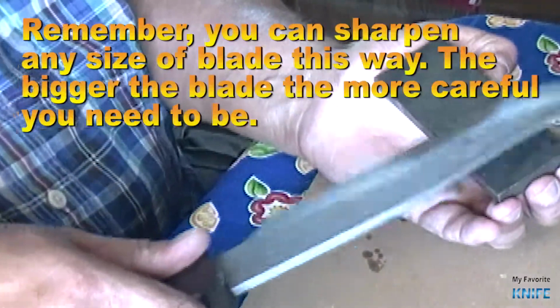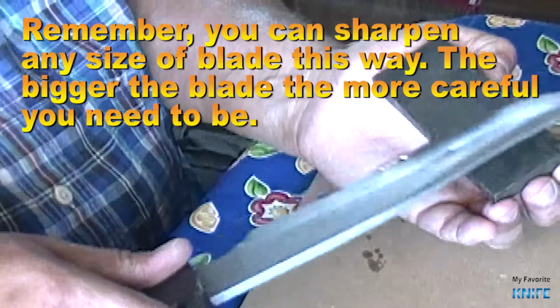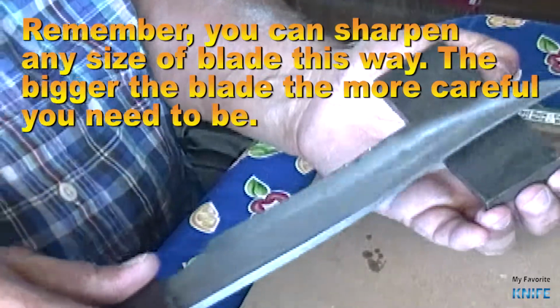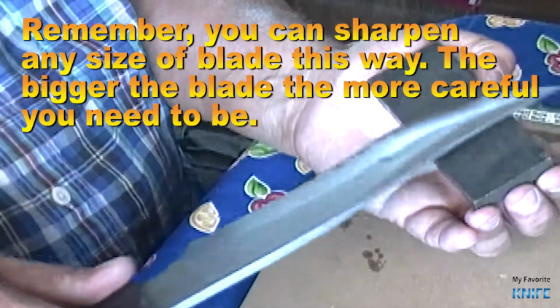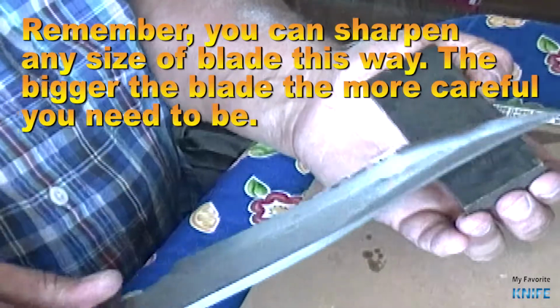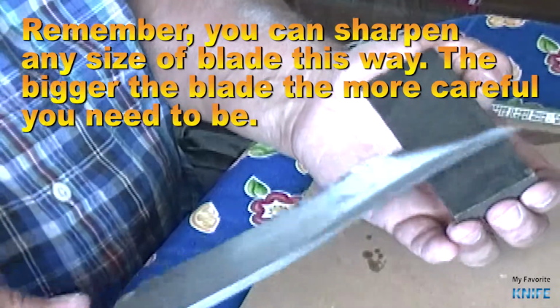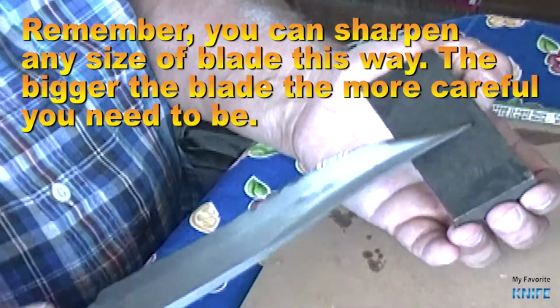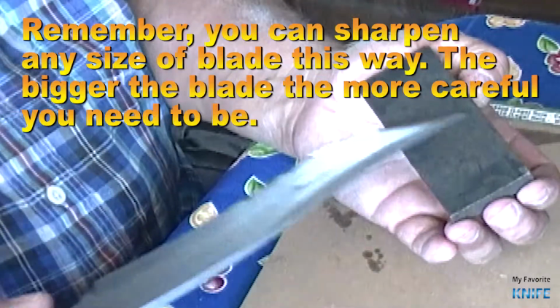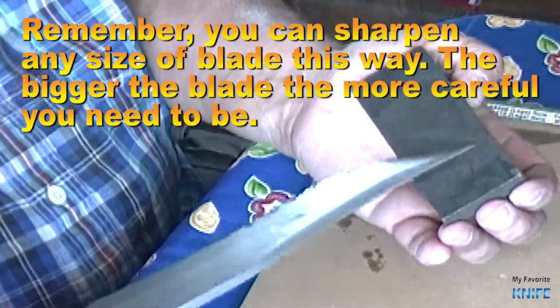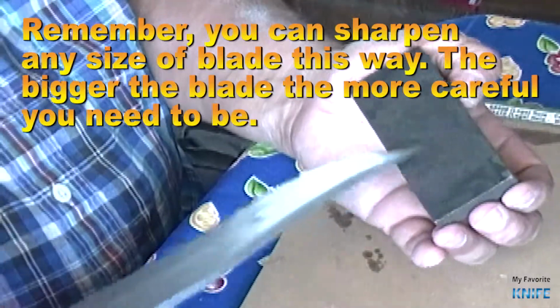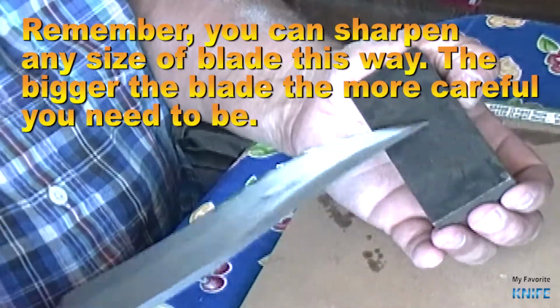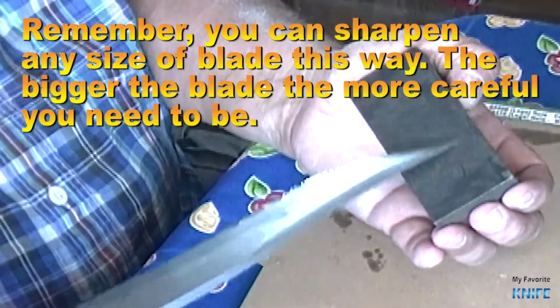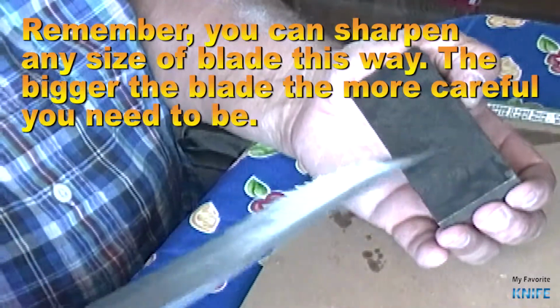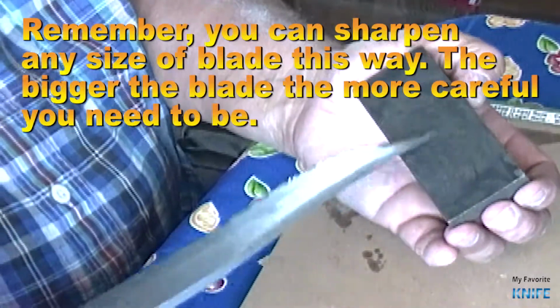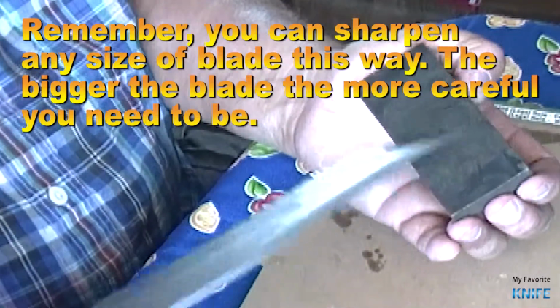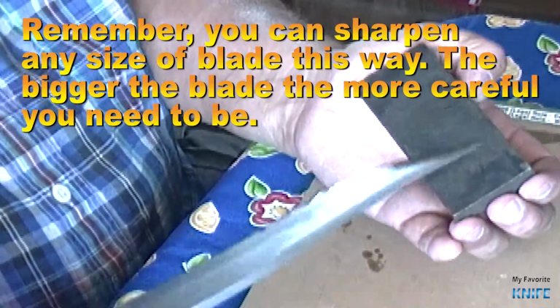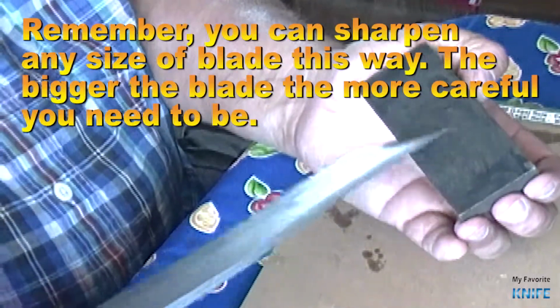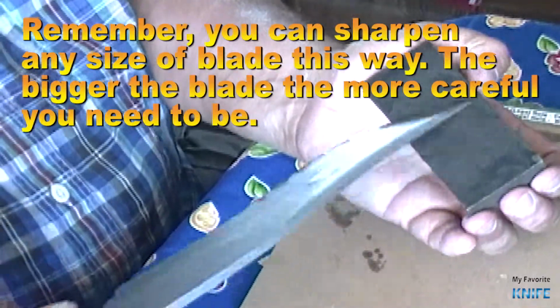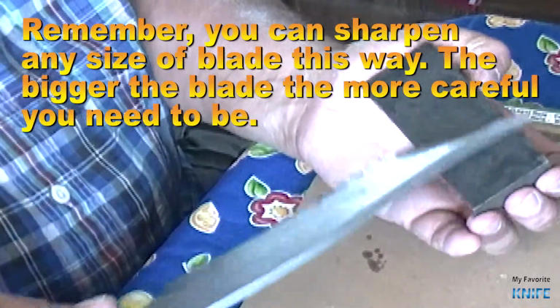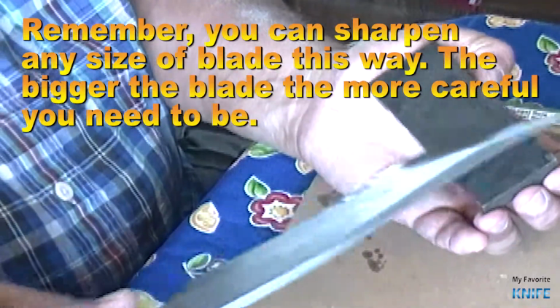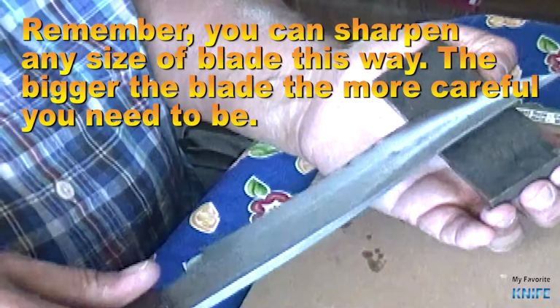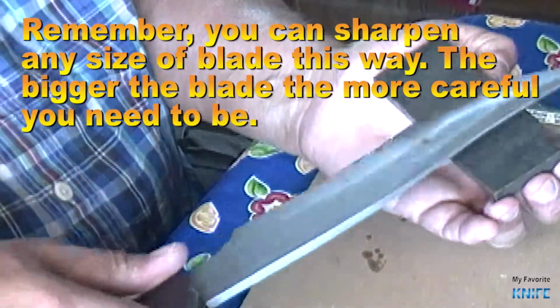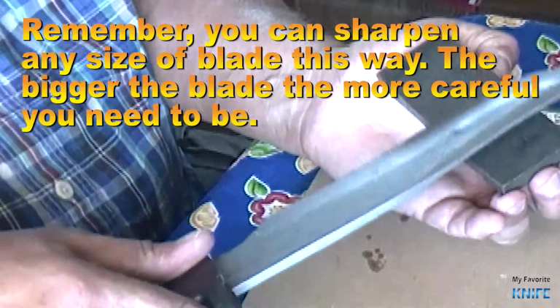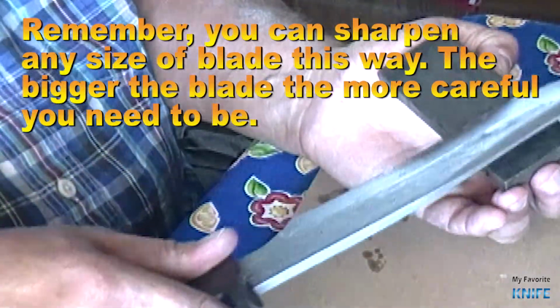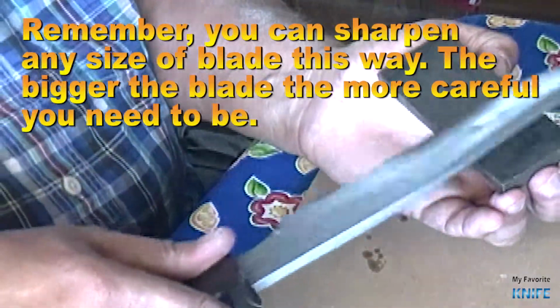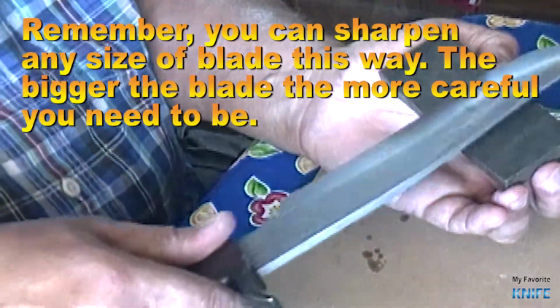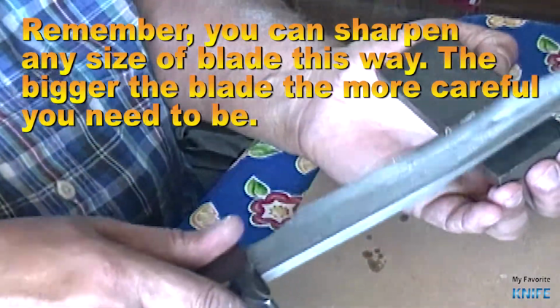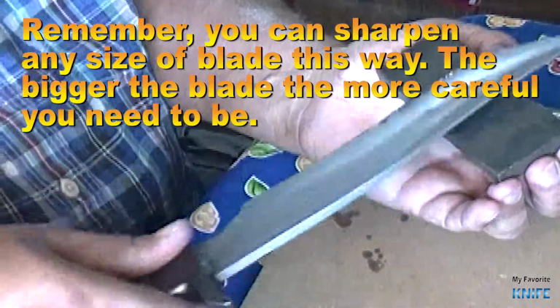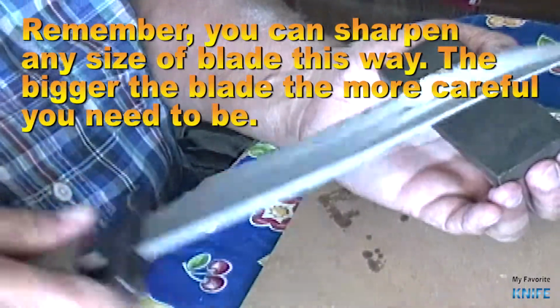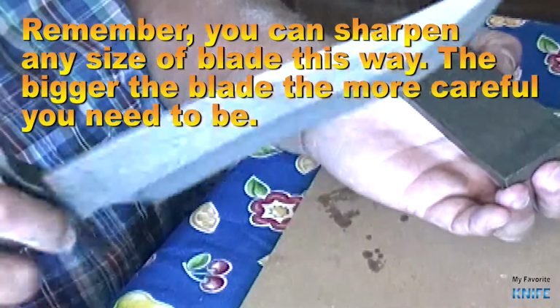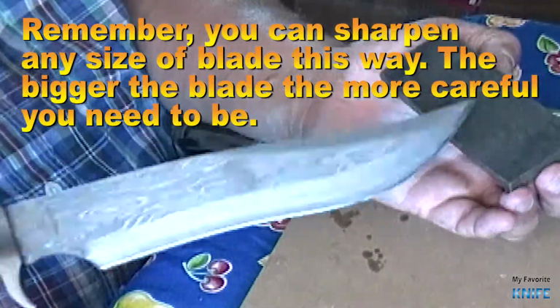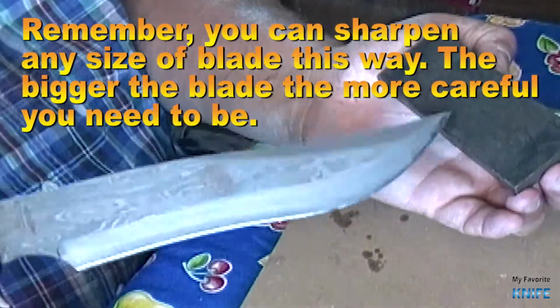Remember, you can sharpen any size of blade this way. The bigger the blade, the more careful you need to be.